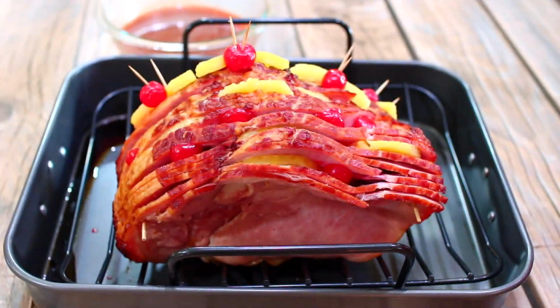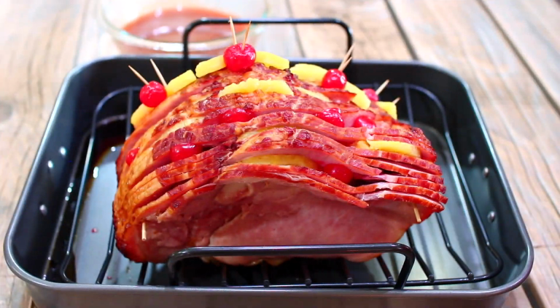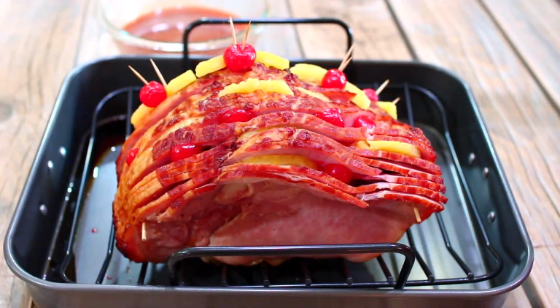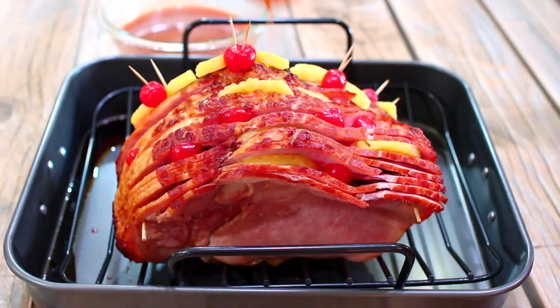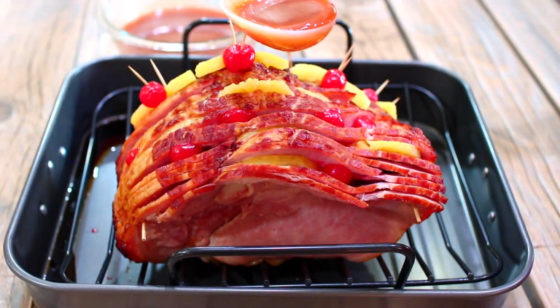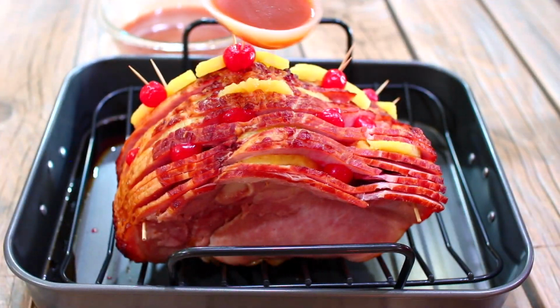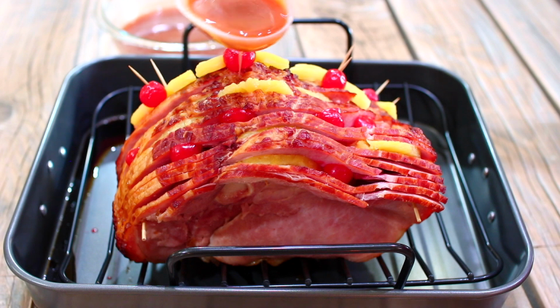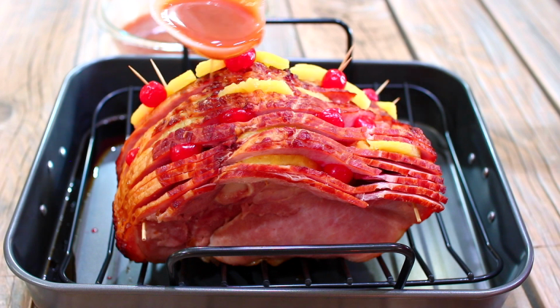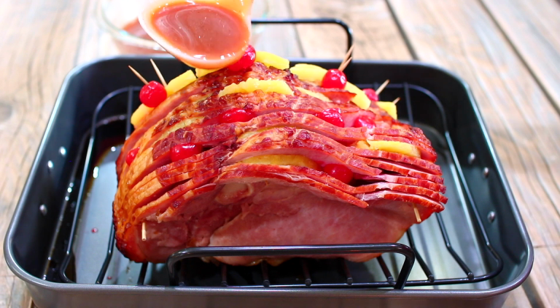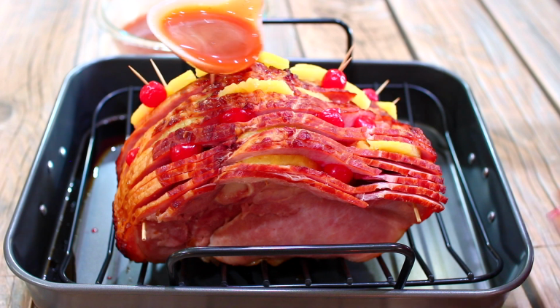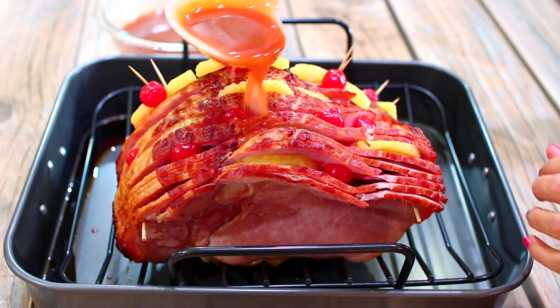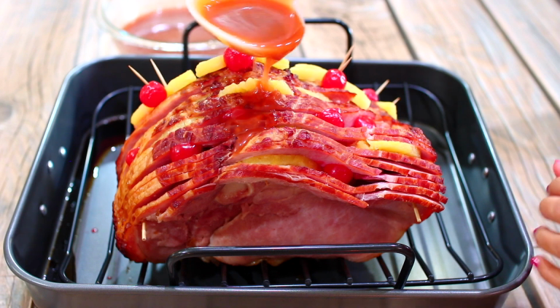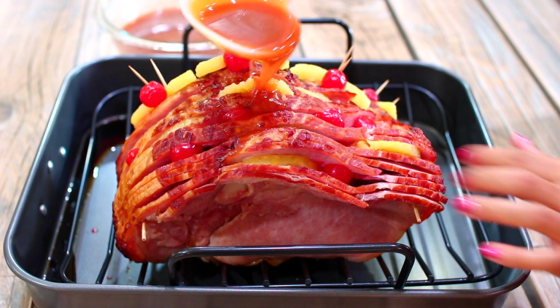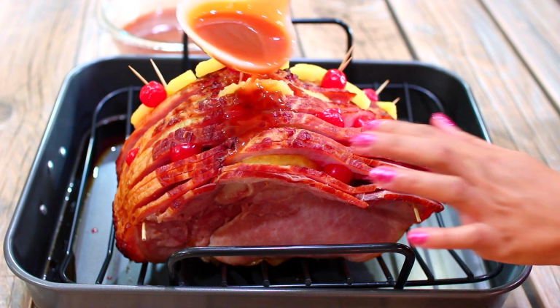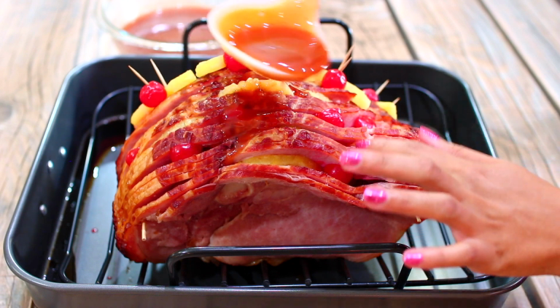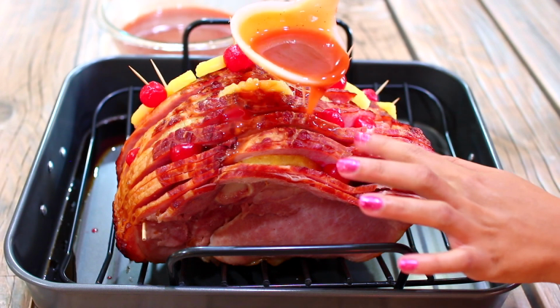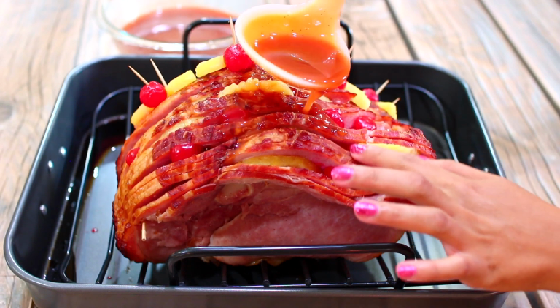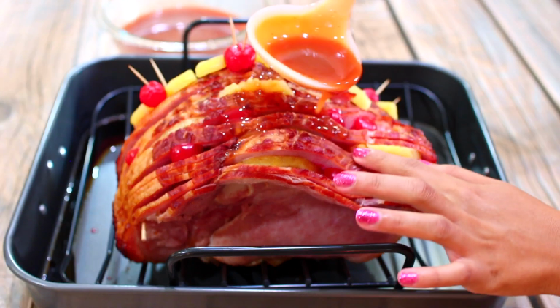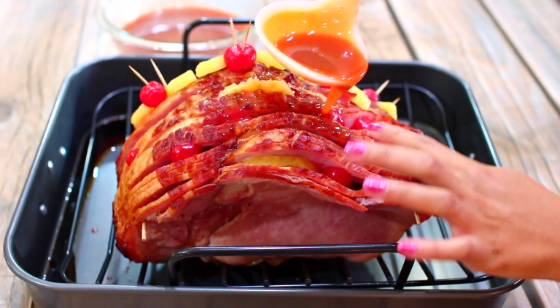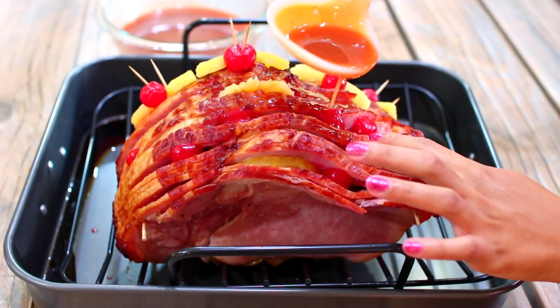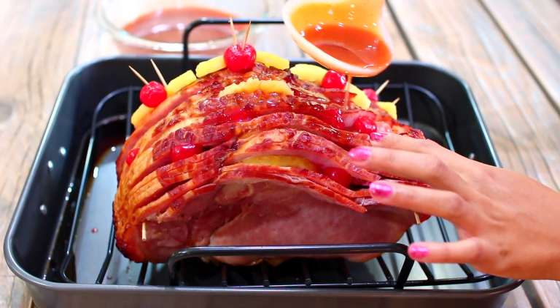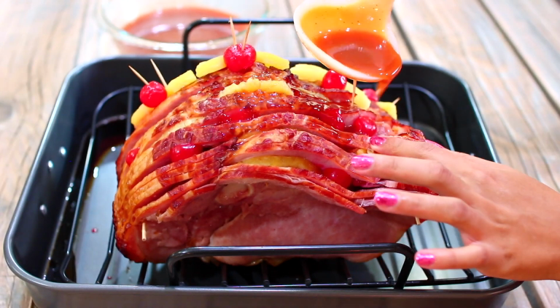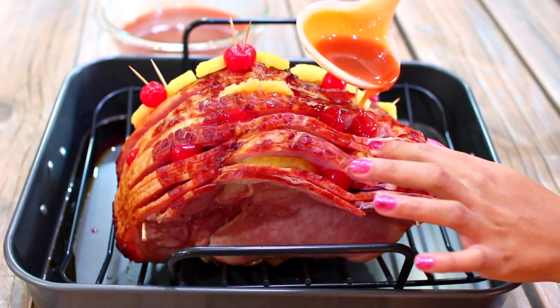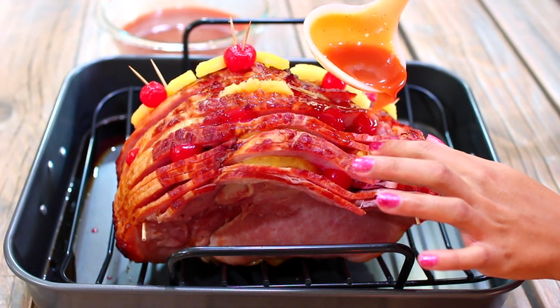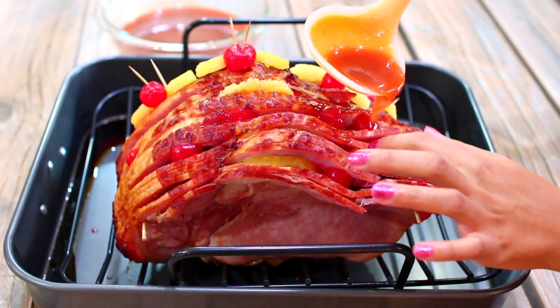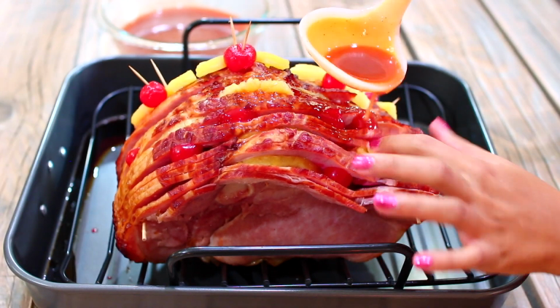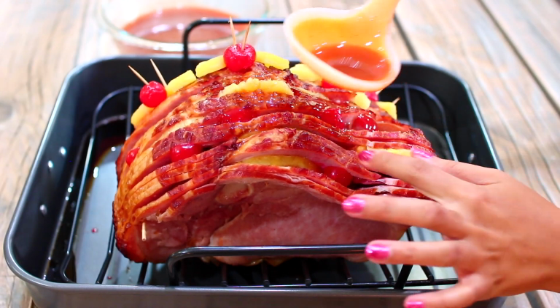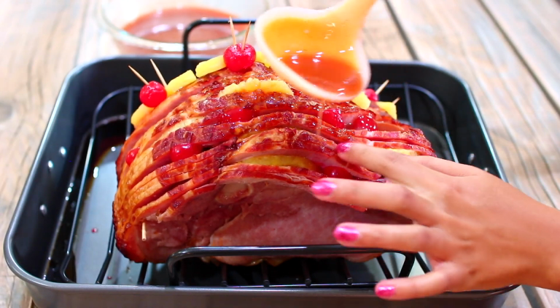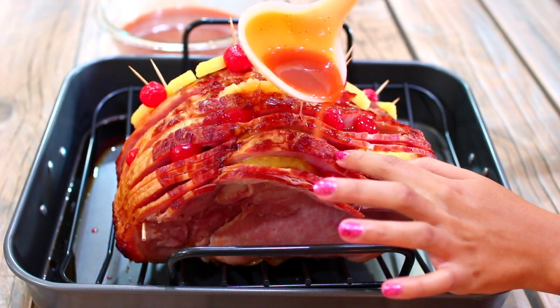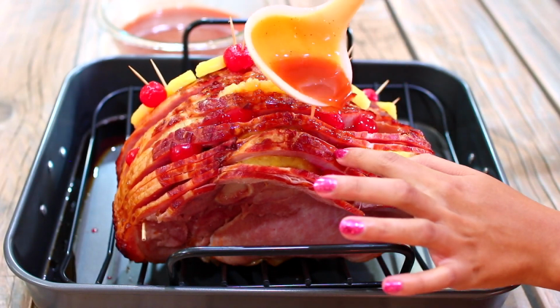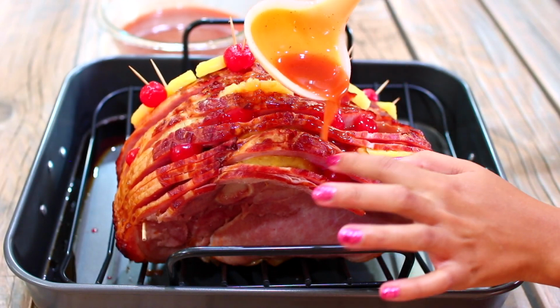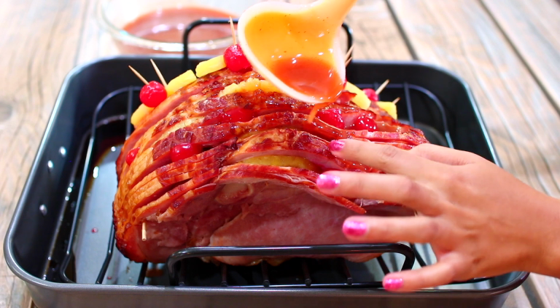When your ham comes out of the oven, pour your glaze all over it. Make sure the glaze seeps into every single slice of the ham.